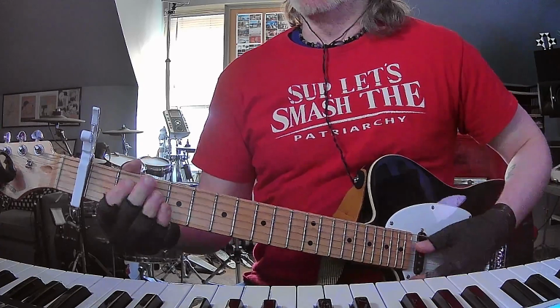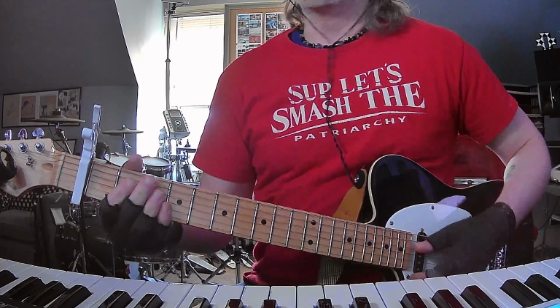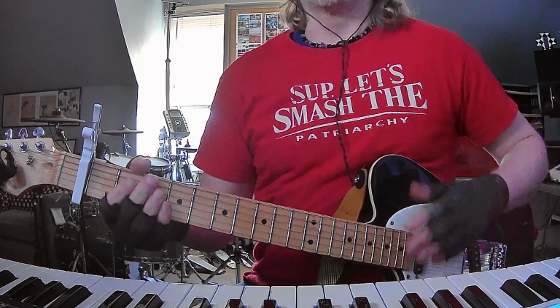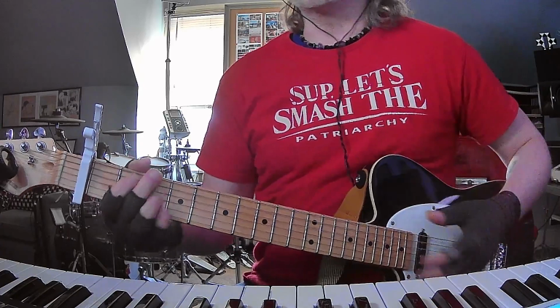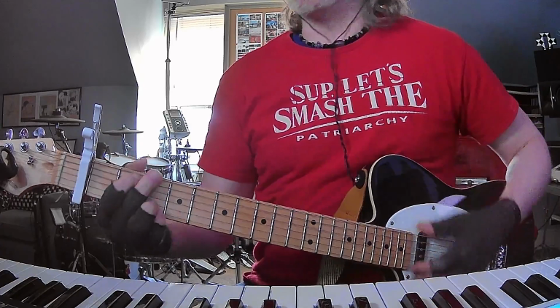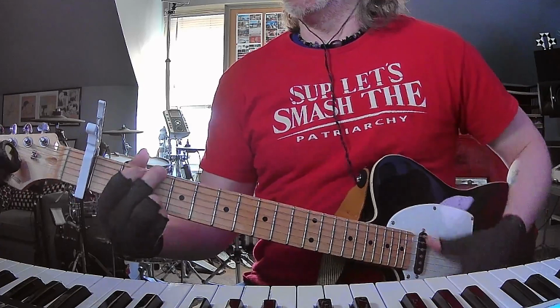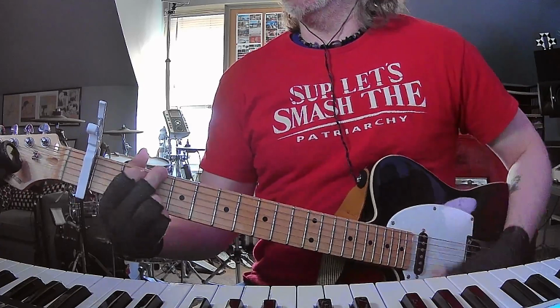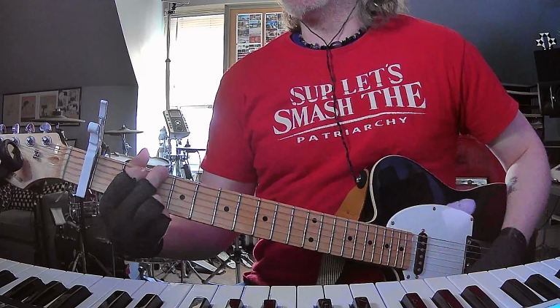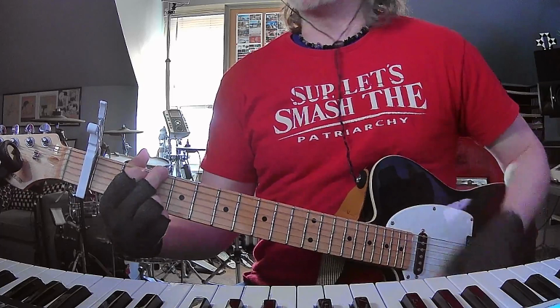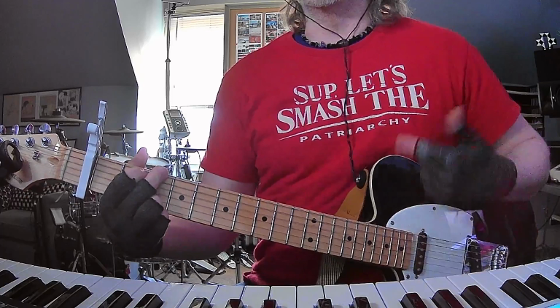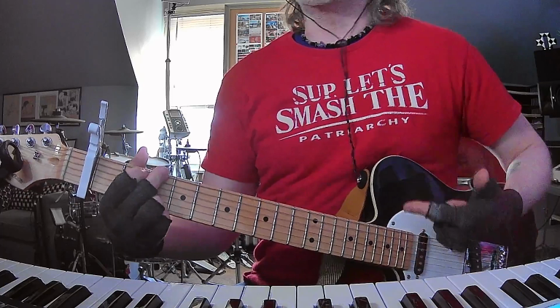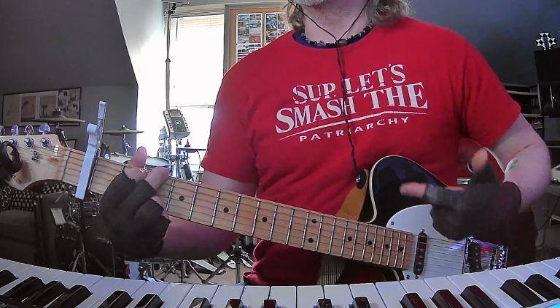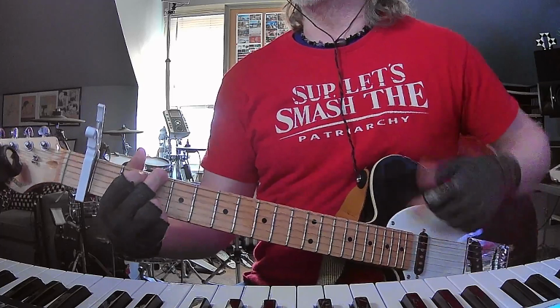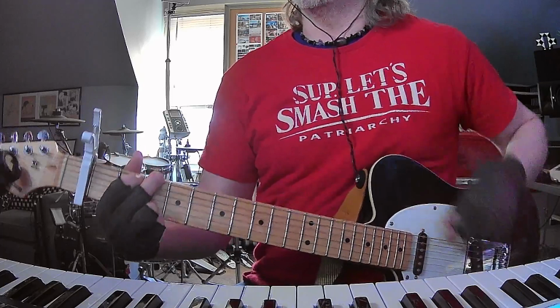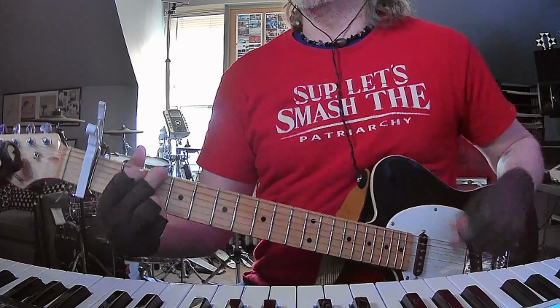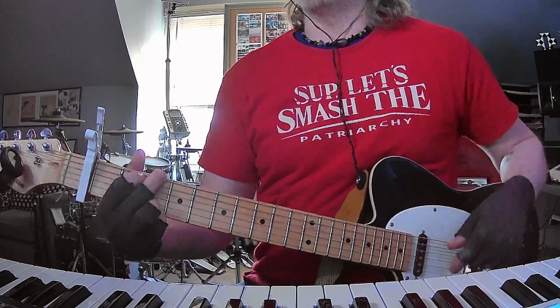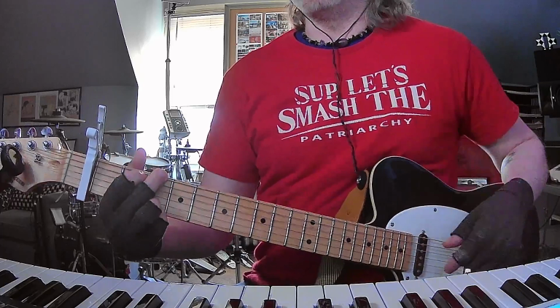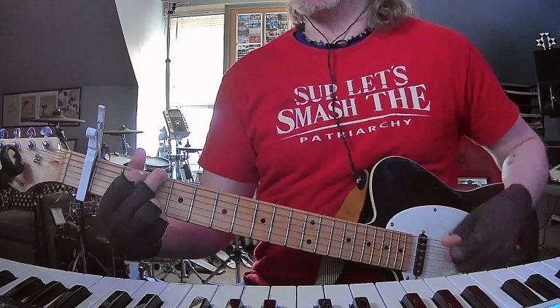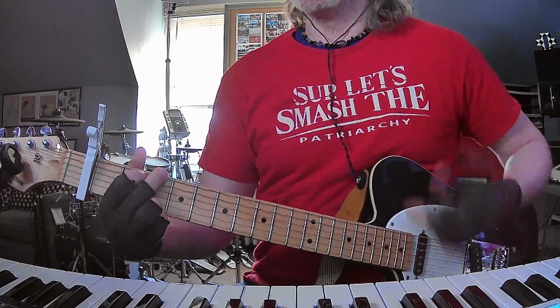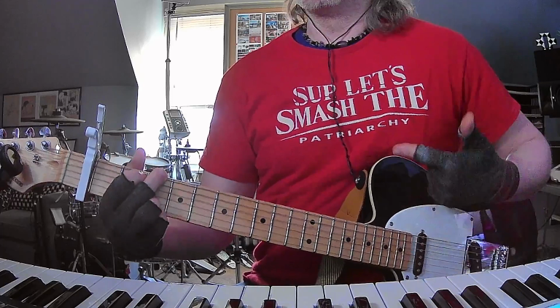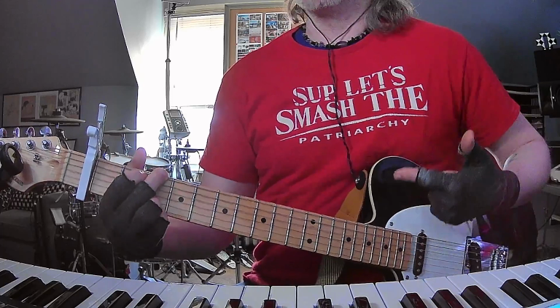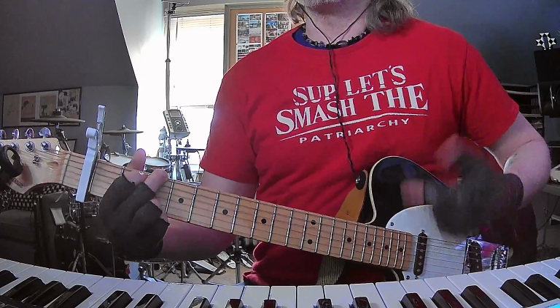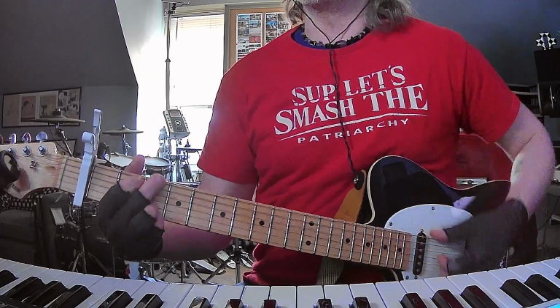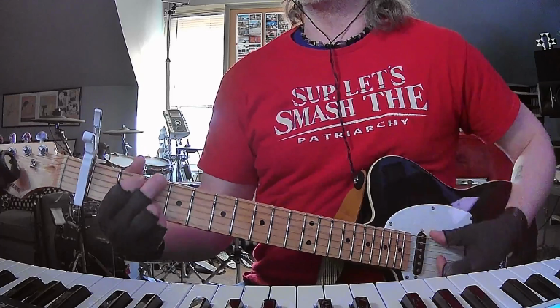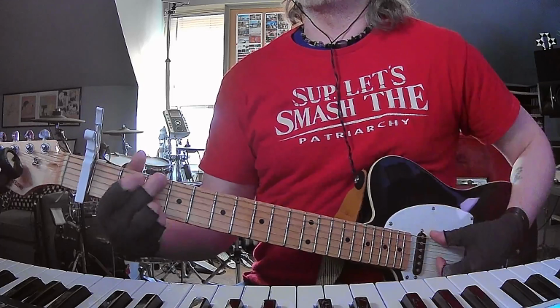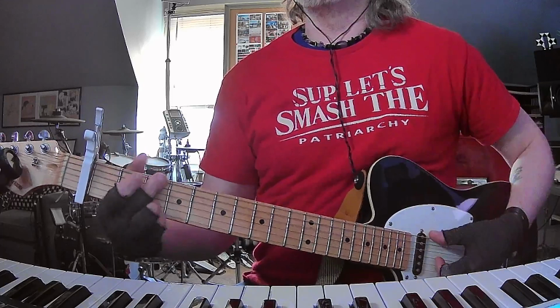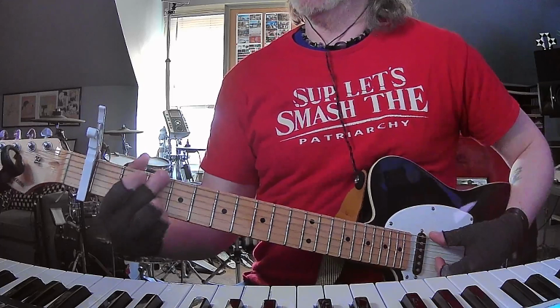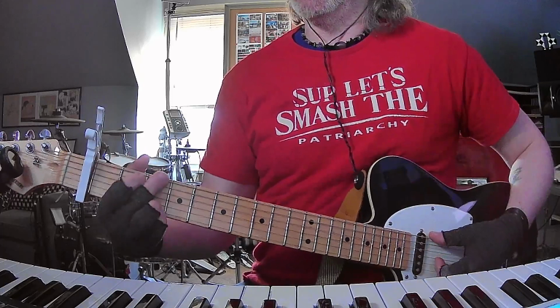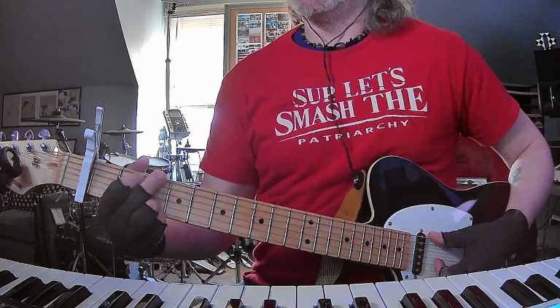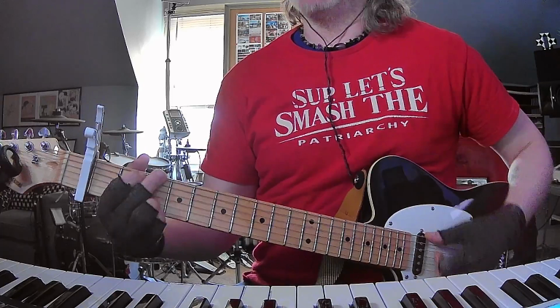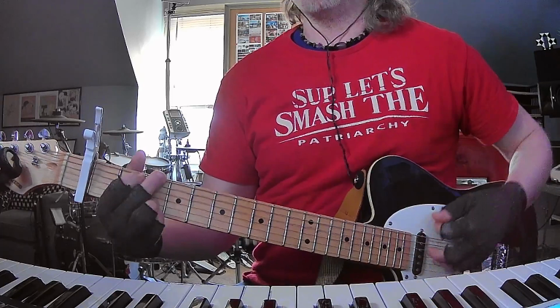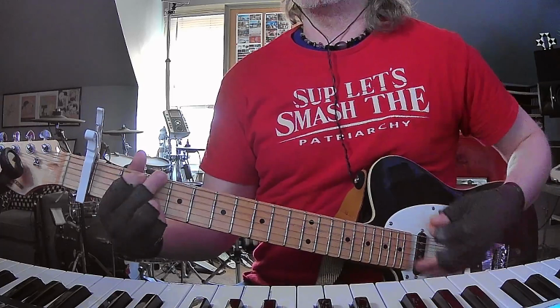Great song. It's basically in the key of A-flat major, so there's your G shape on the A-flat note.